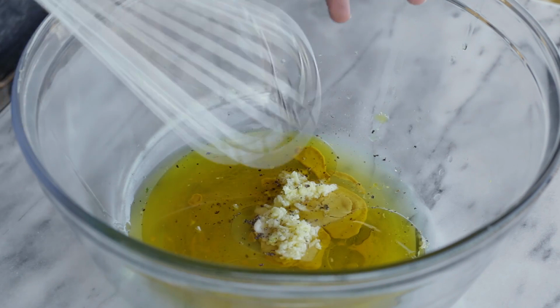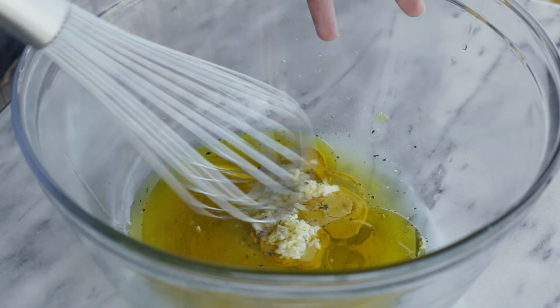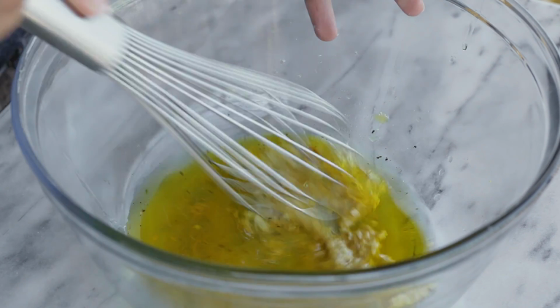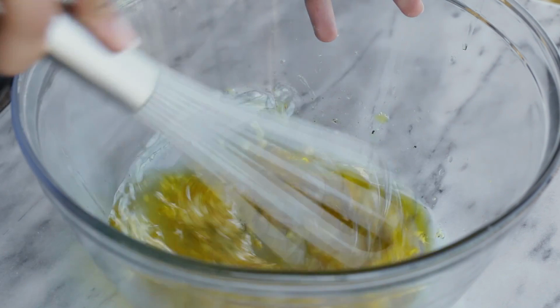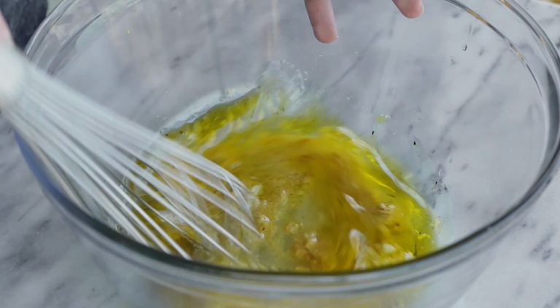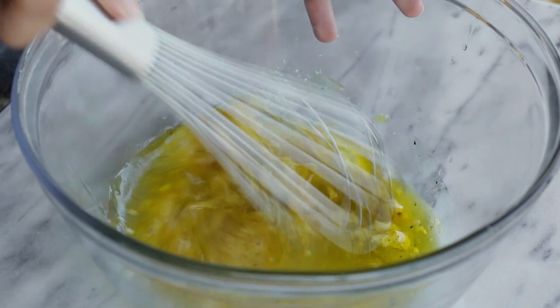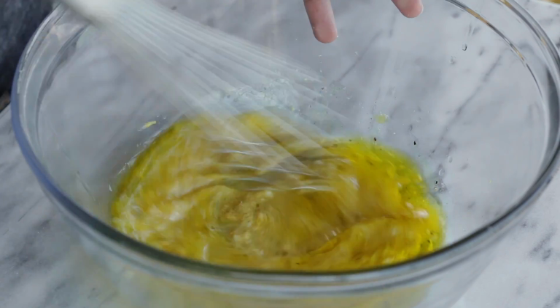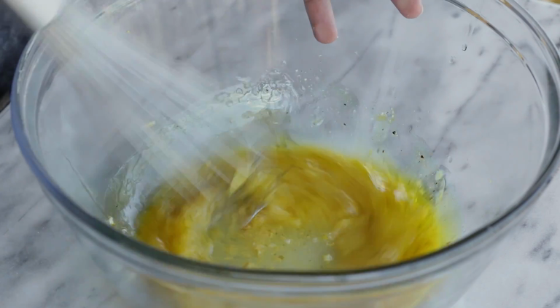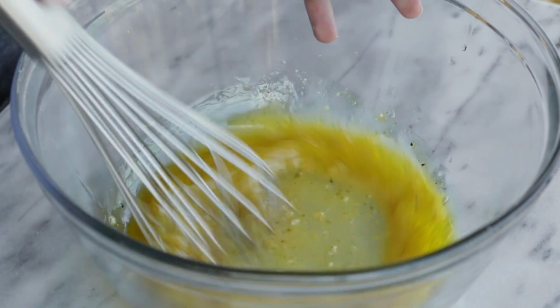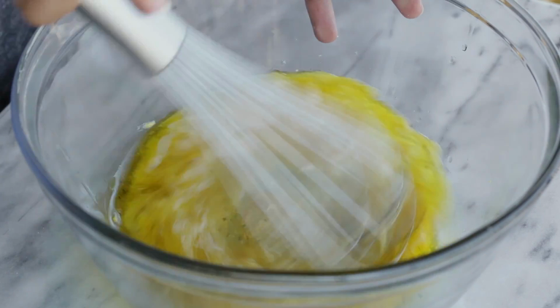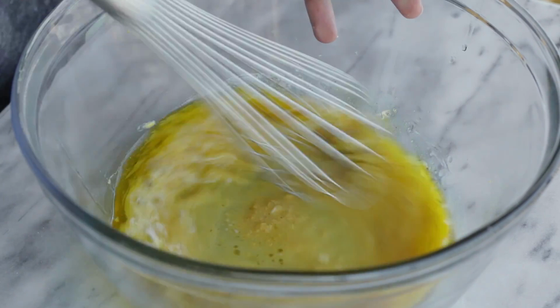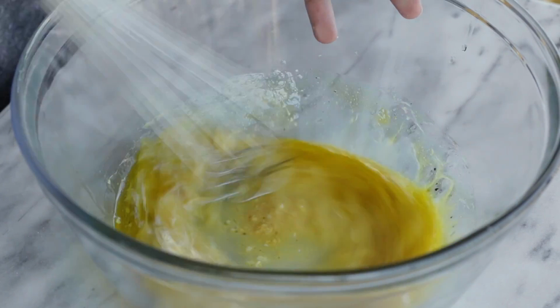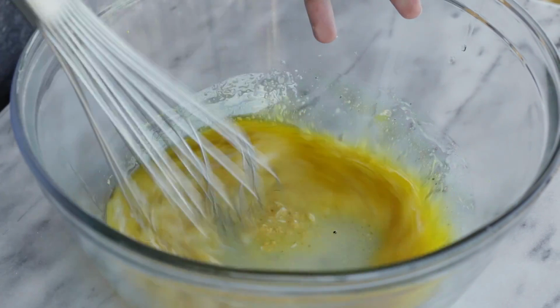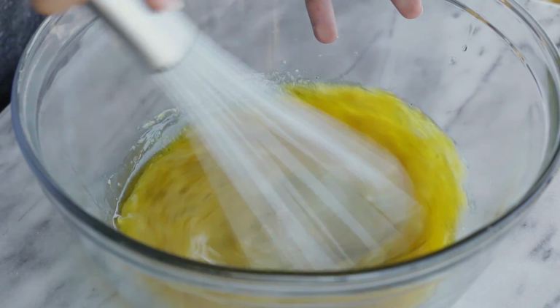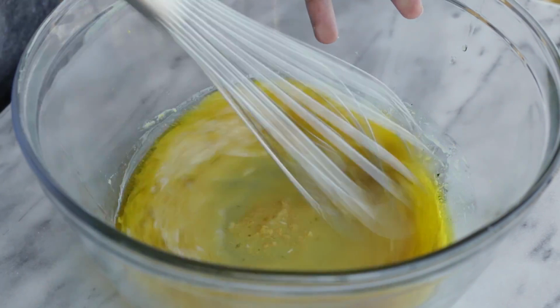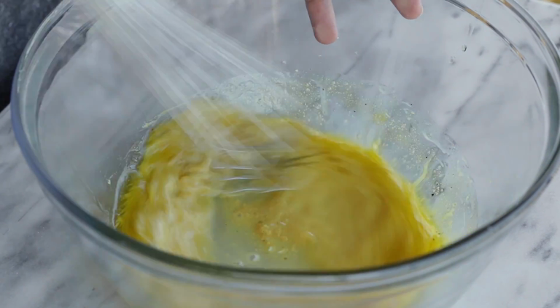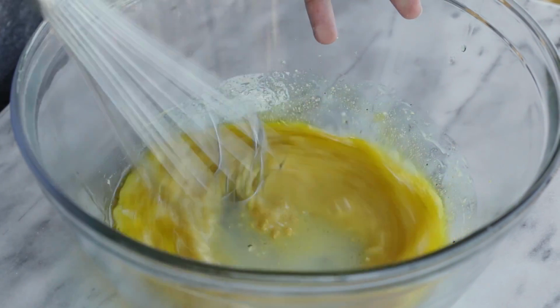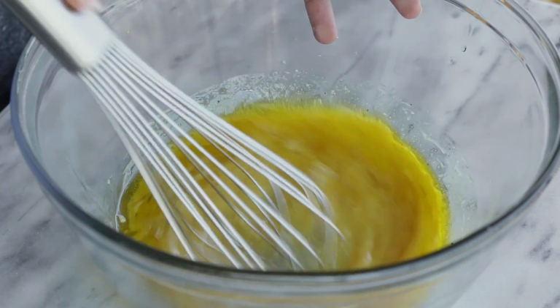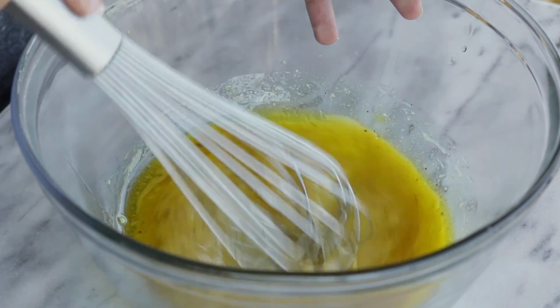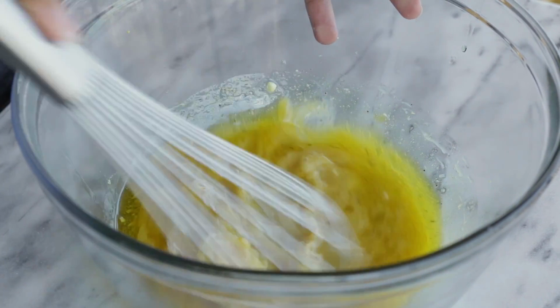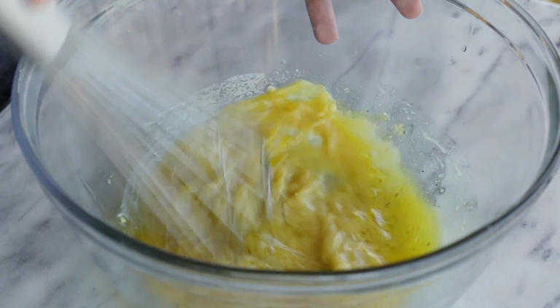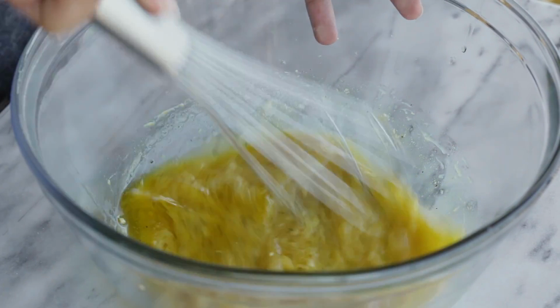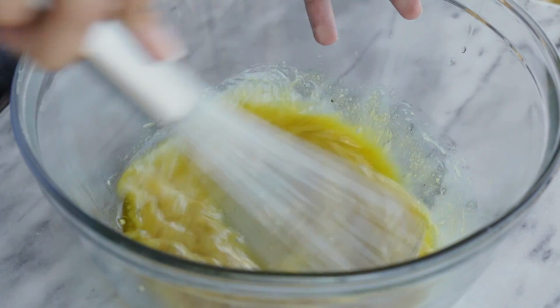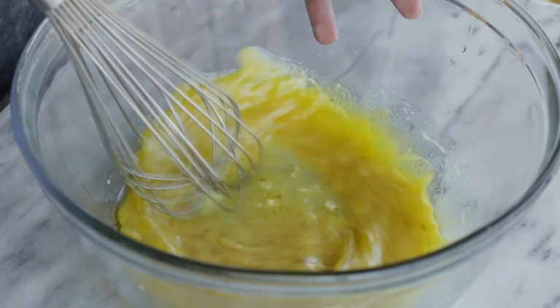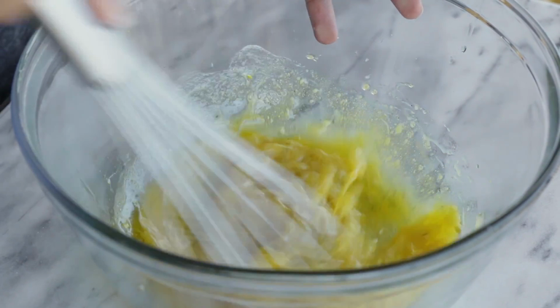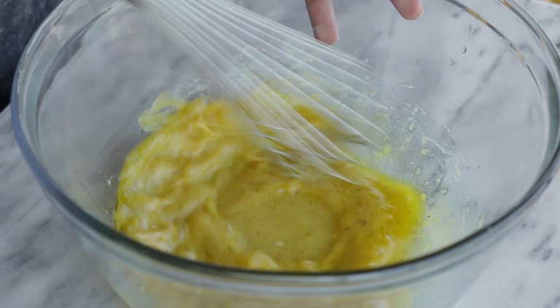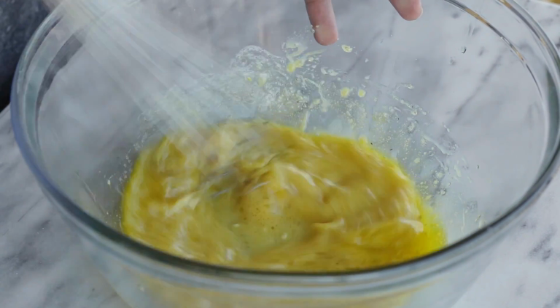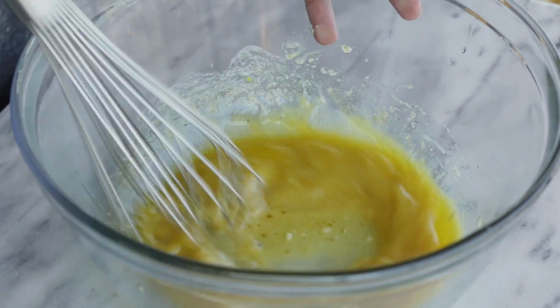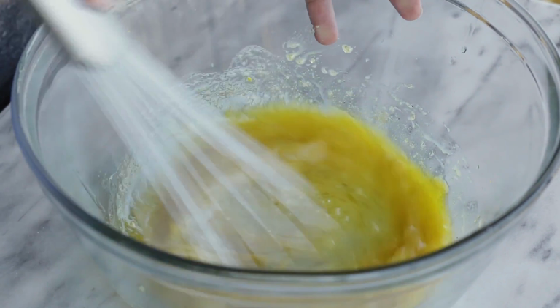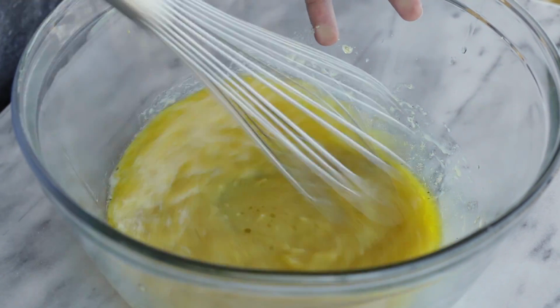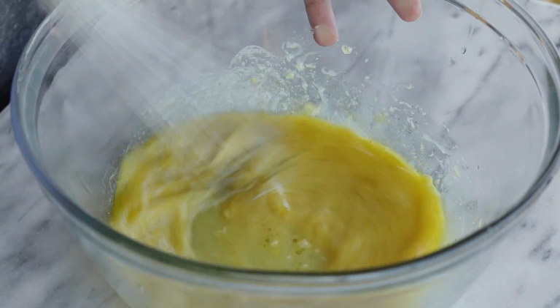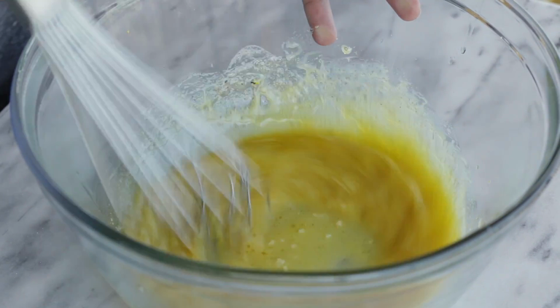Whisk everything together until it's well combined, then set it aside until the potatoes are nice and cooked.